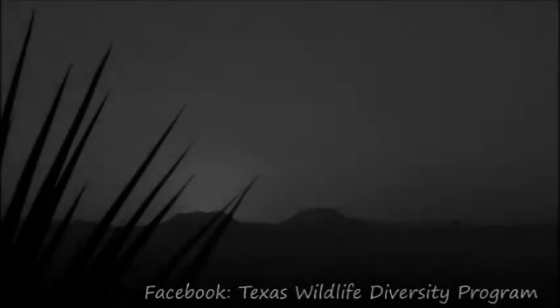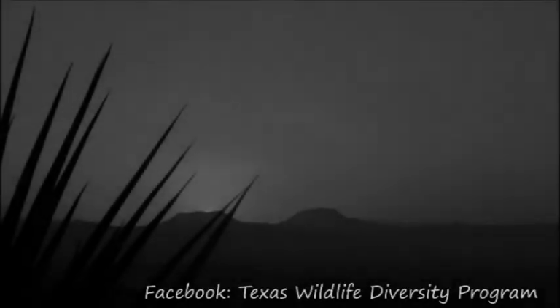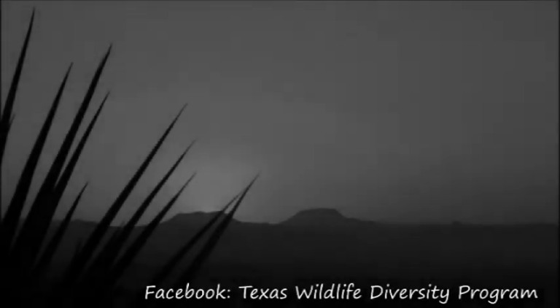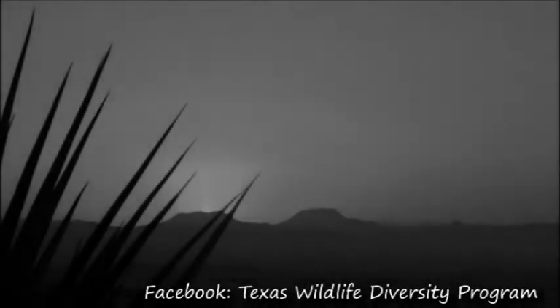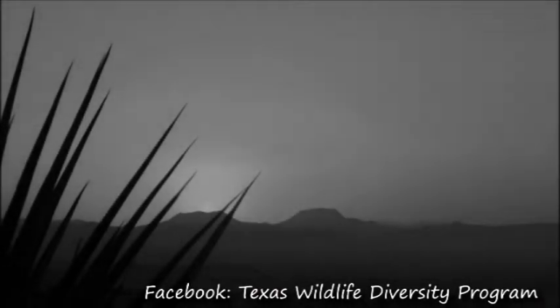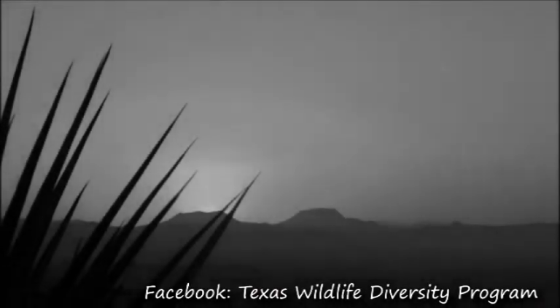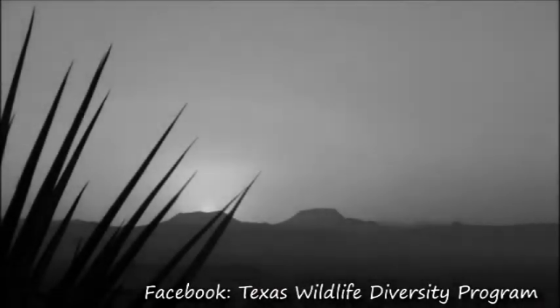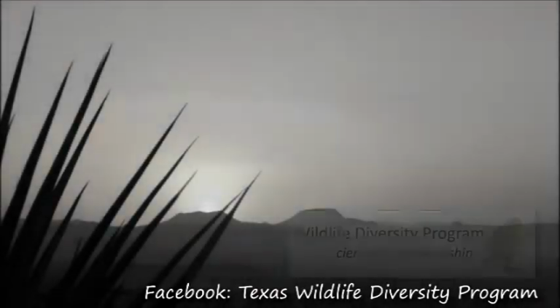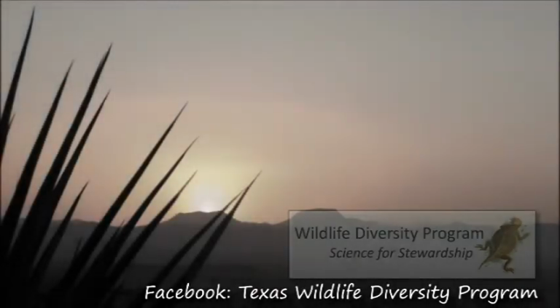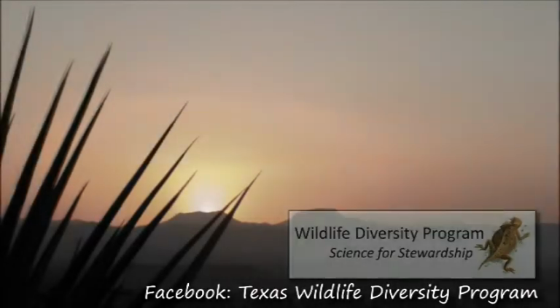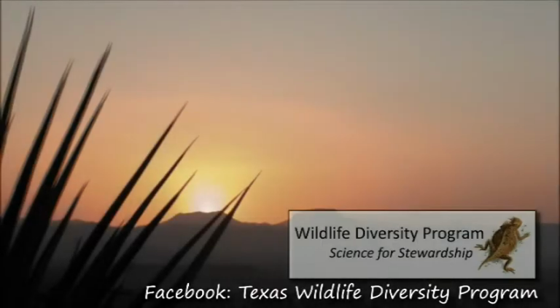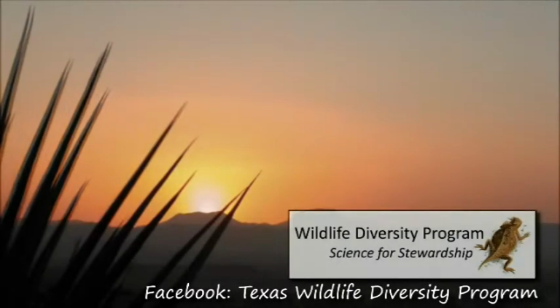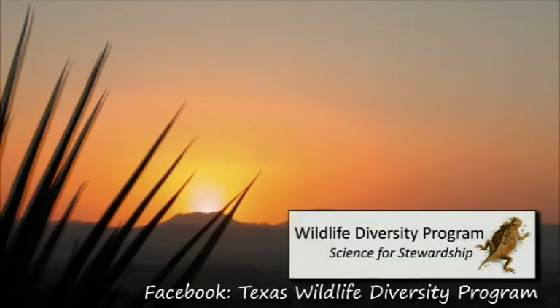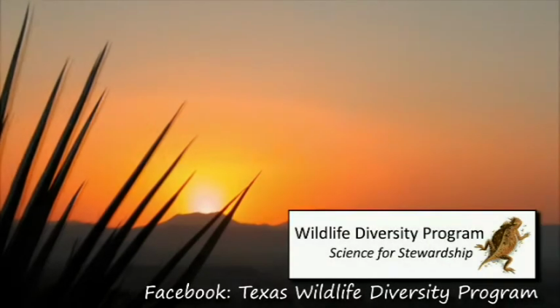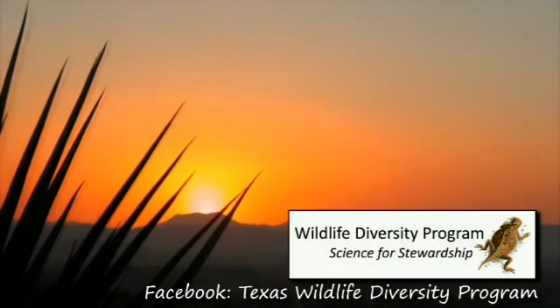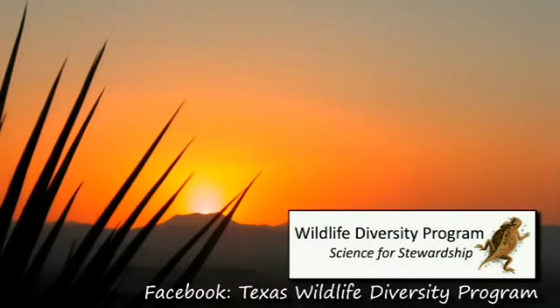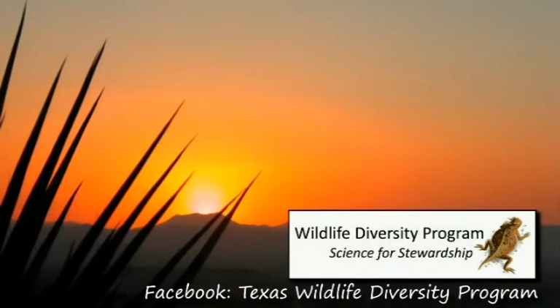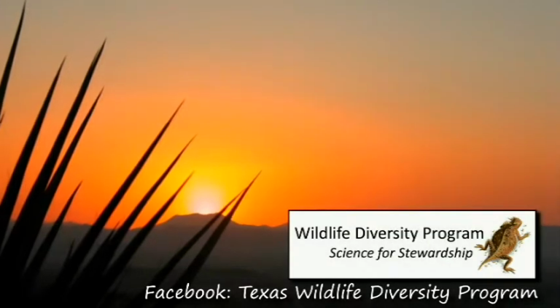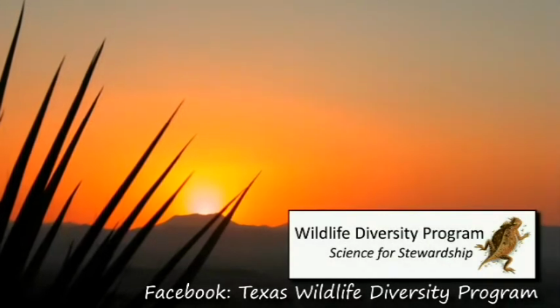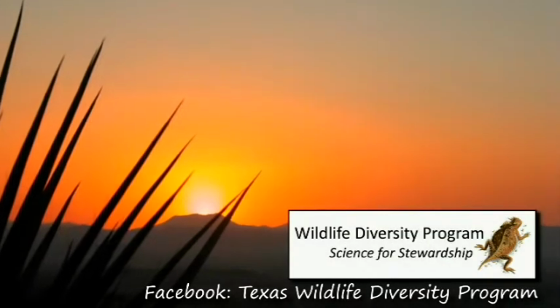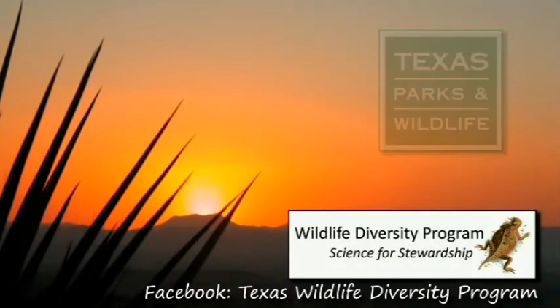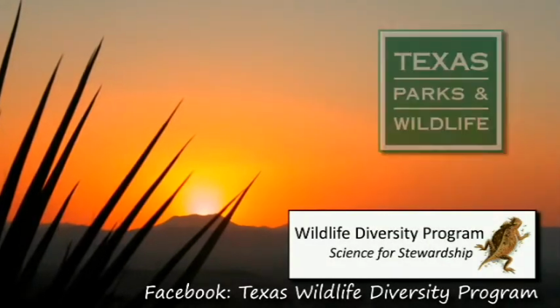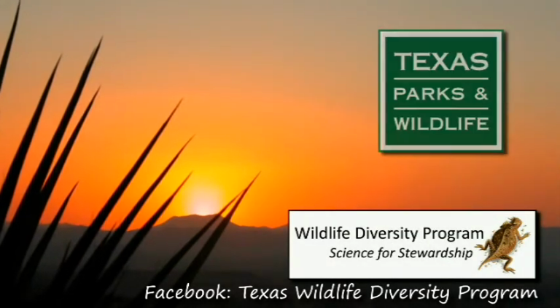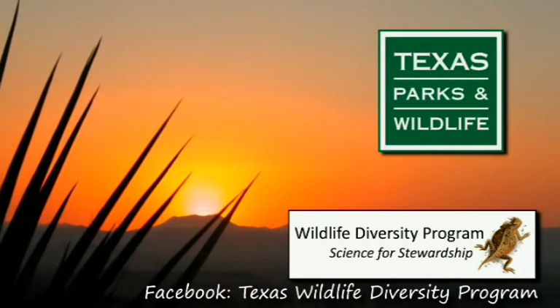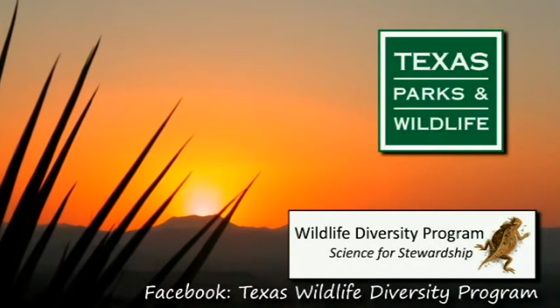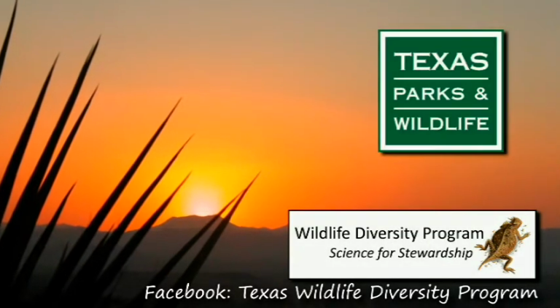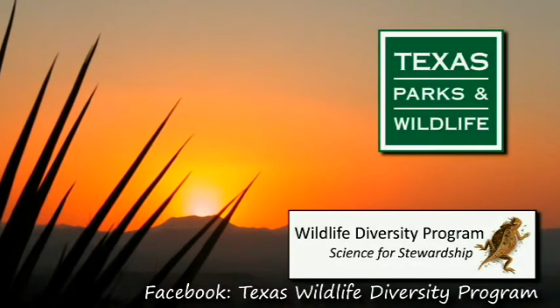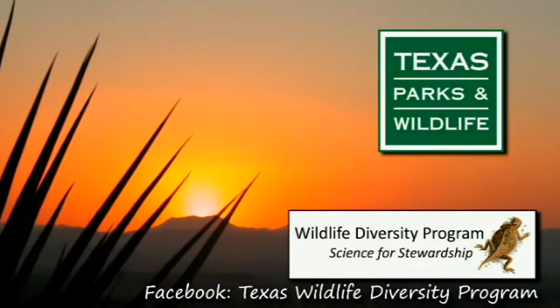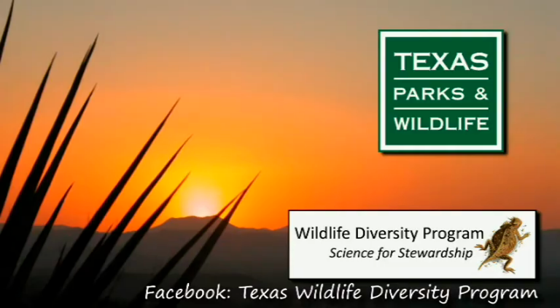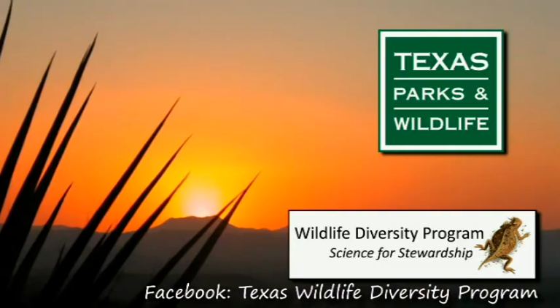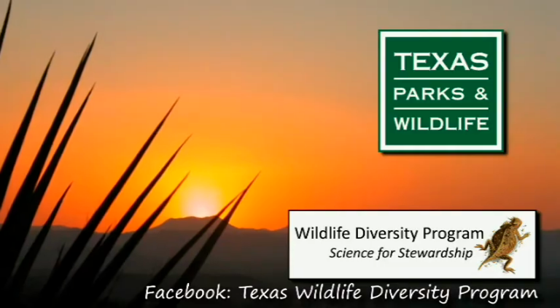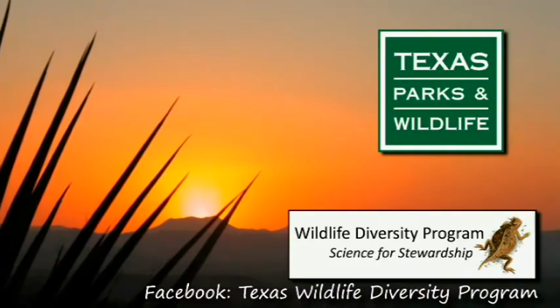This video is proudly brought to you by the Wildlife Diversity Program of the Texas Parks and Wildlife Department.